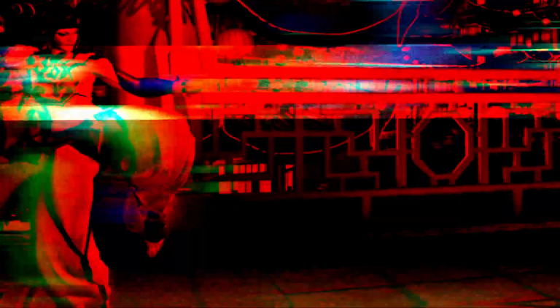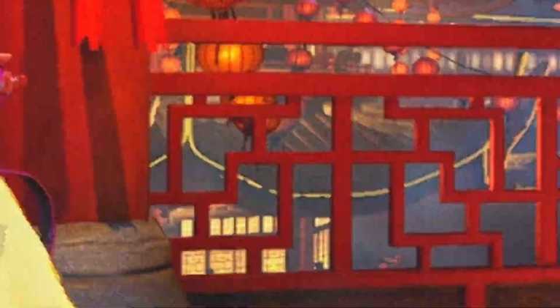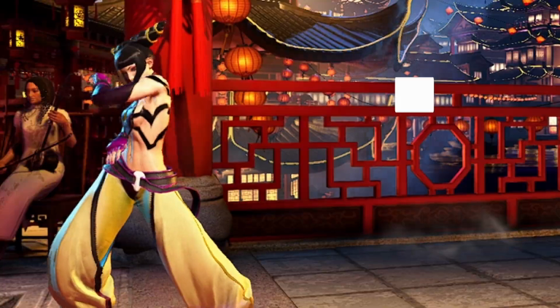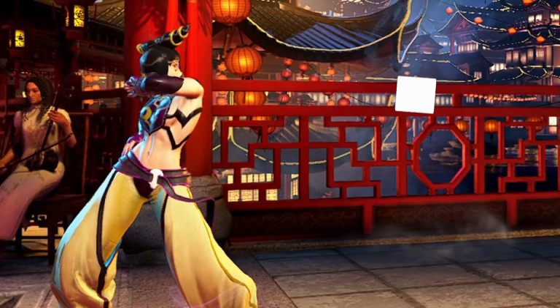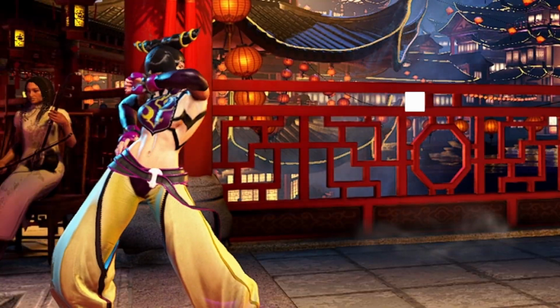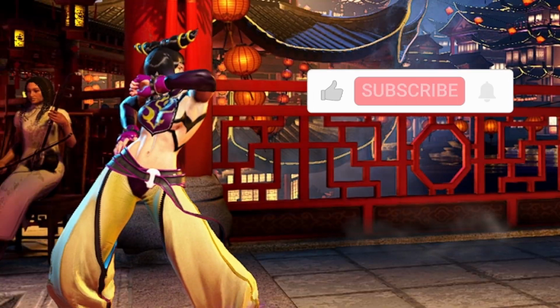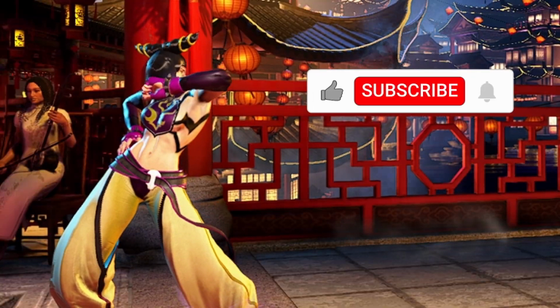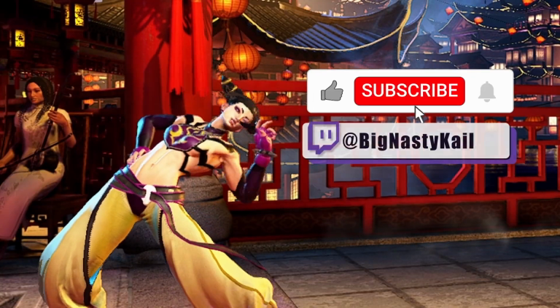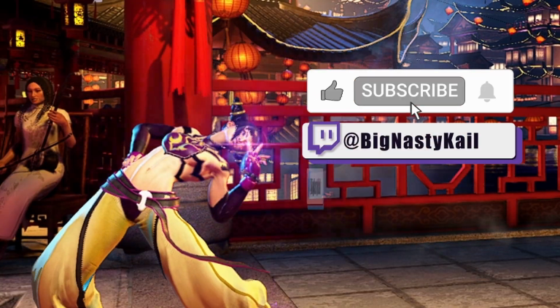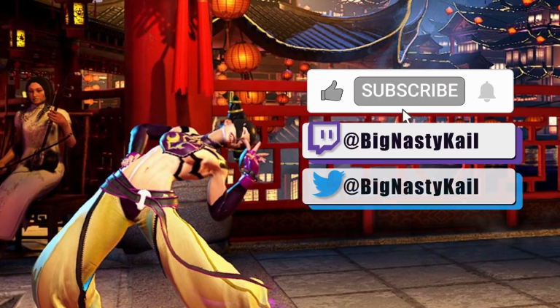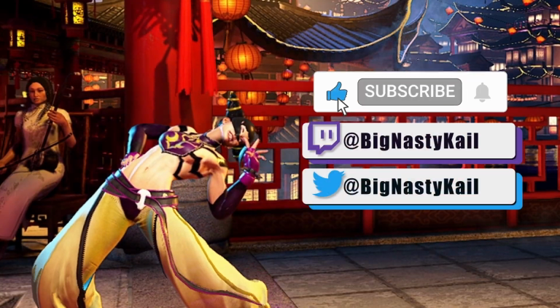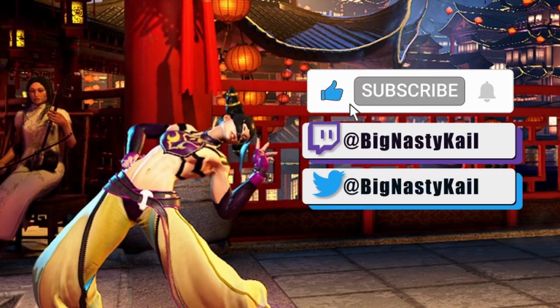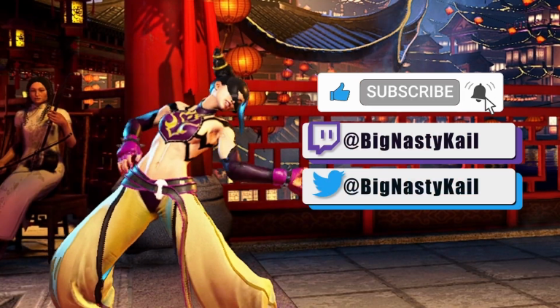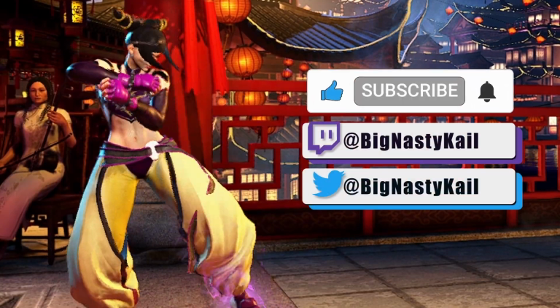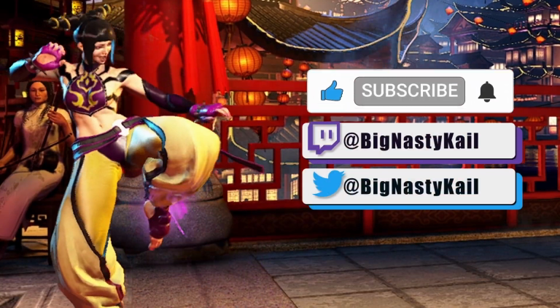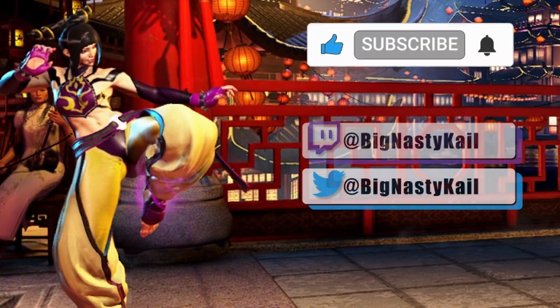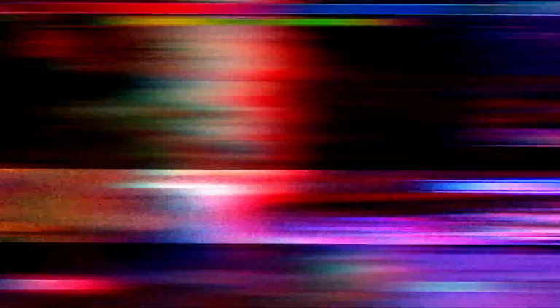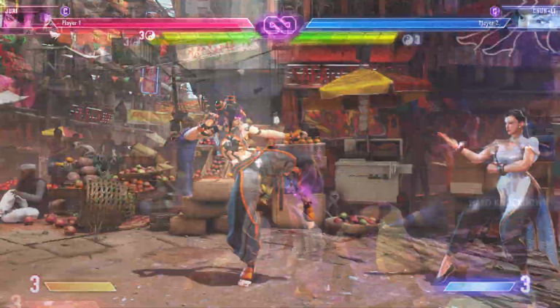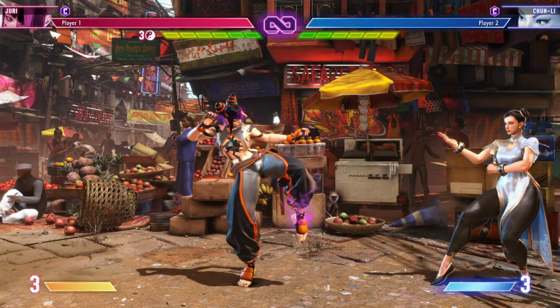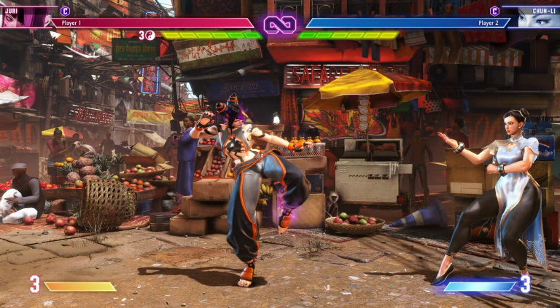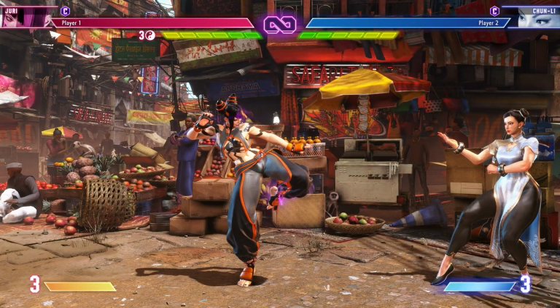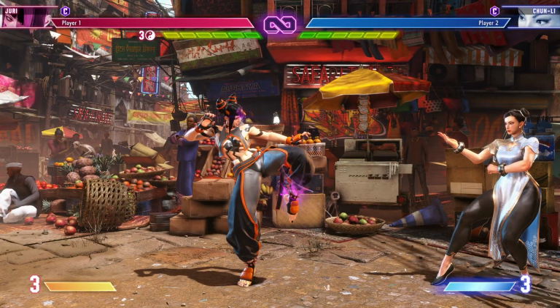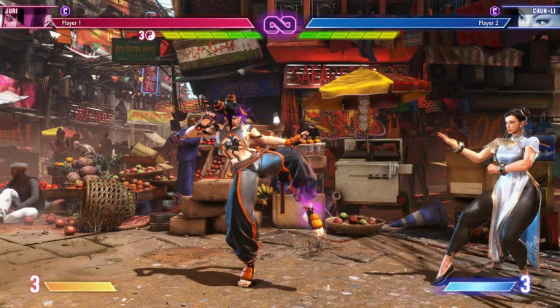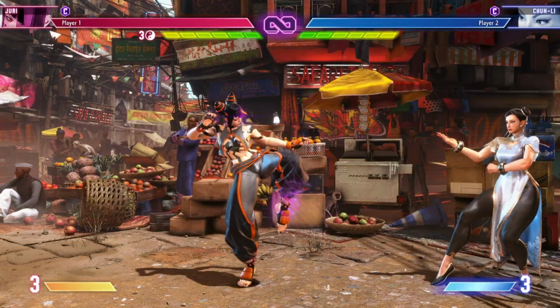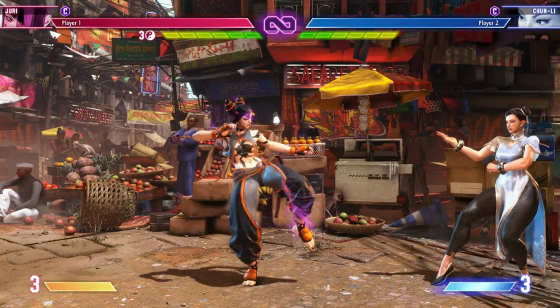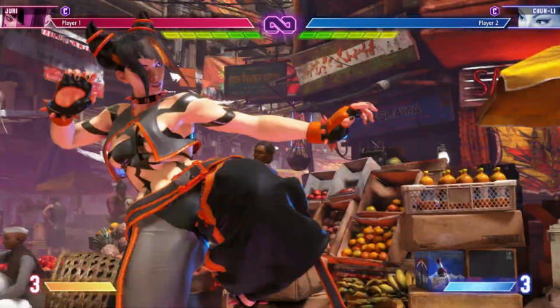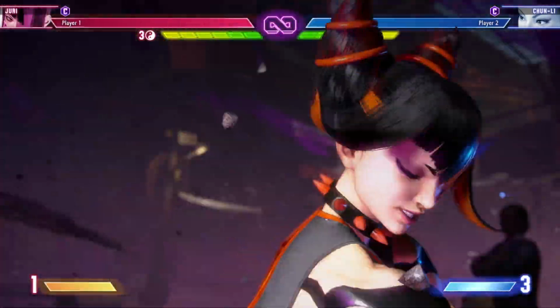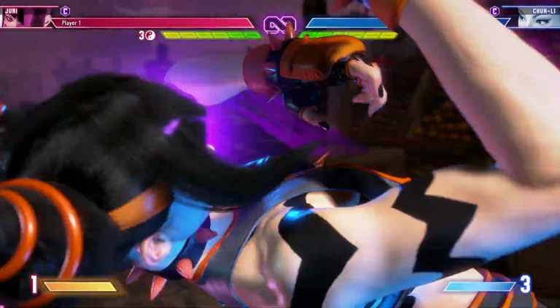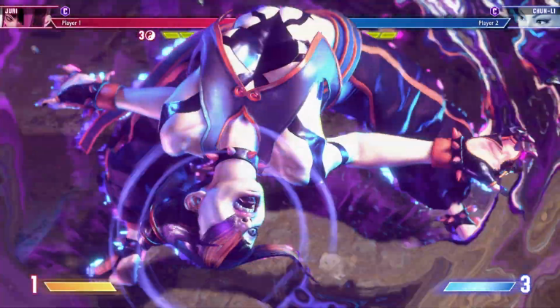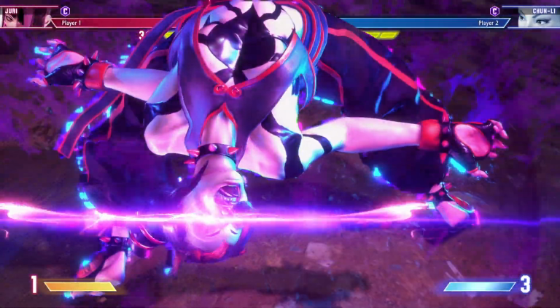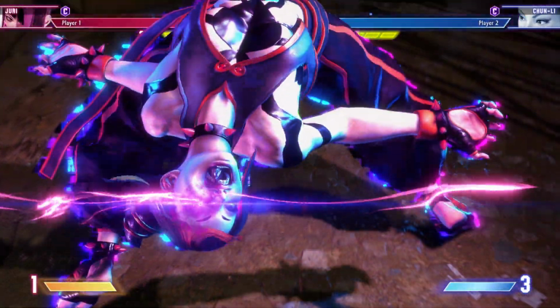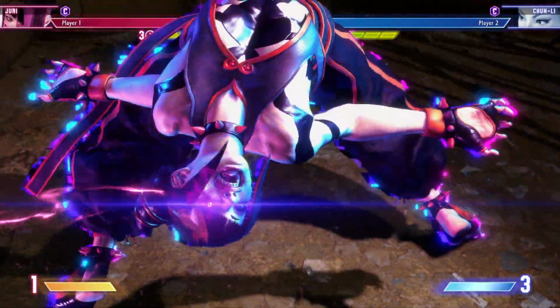If you liked the video, make sure to like and subscribe to see more content like this. Let's transition into my favorite part: Feng Shui Engine safe jumps.